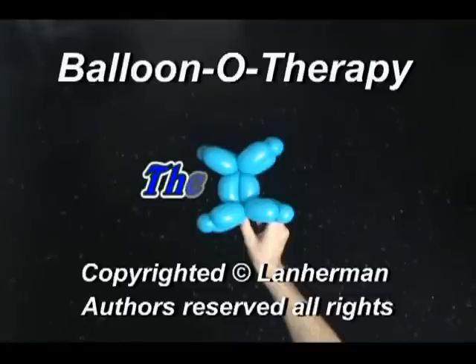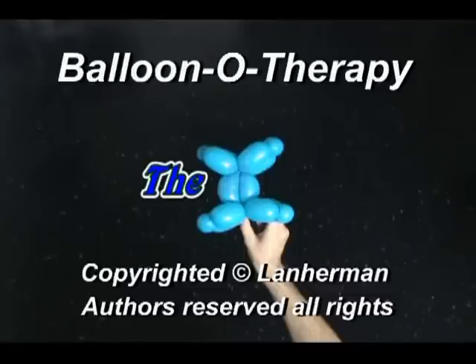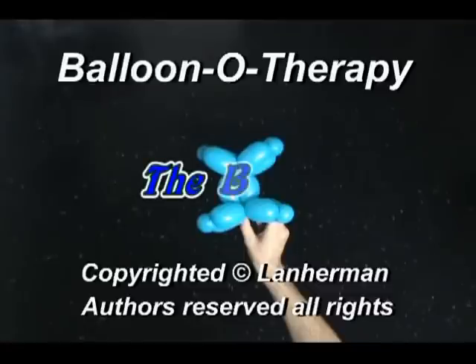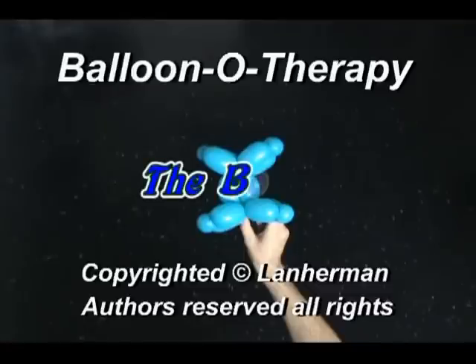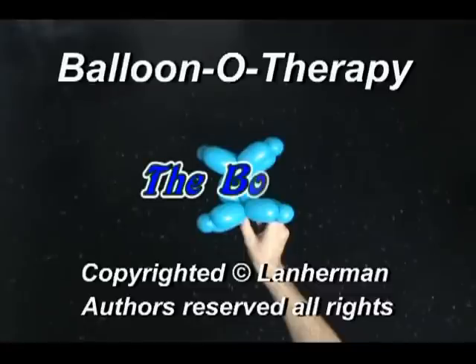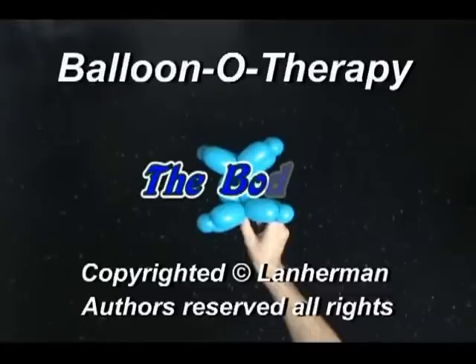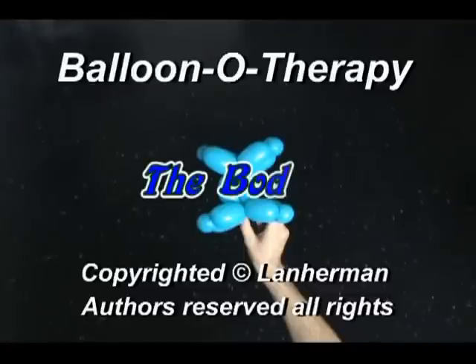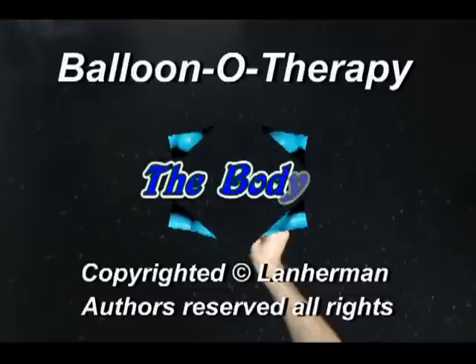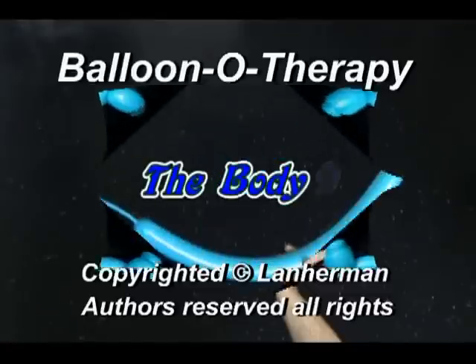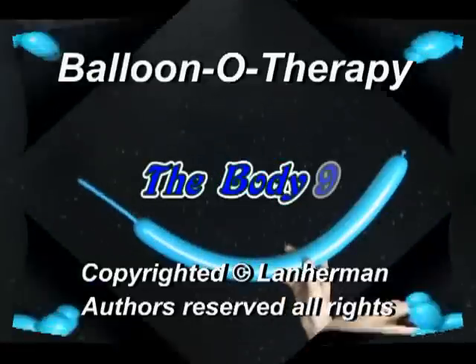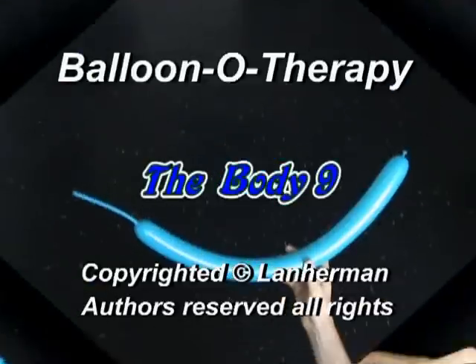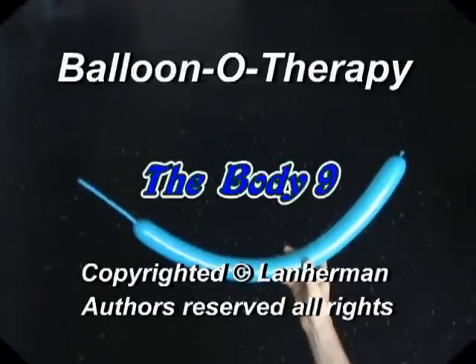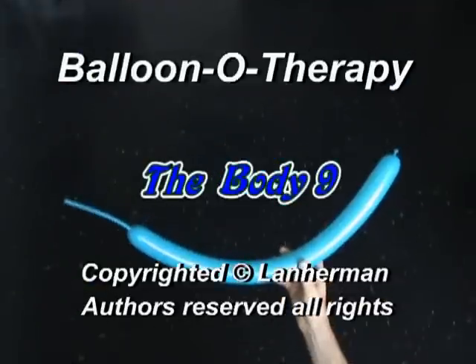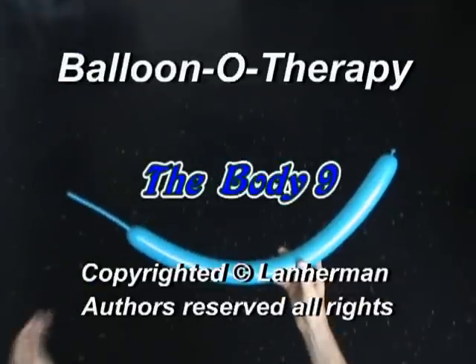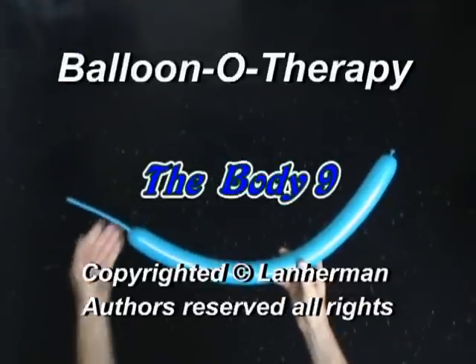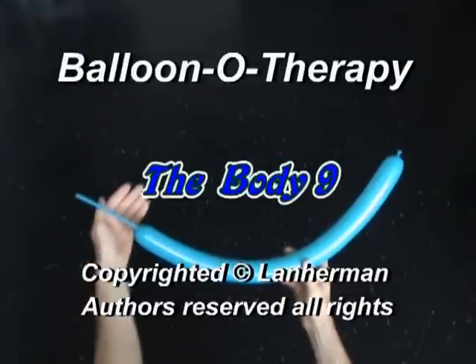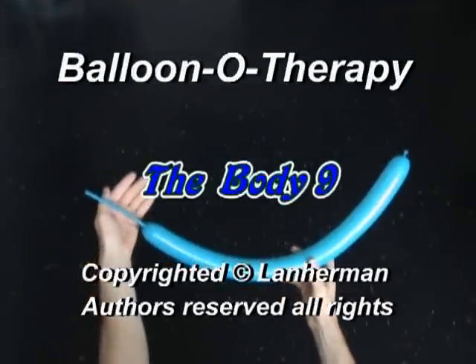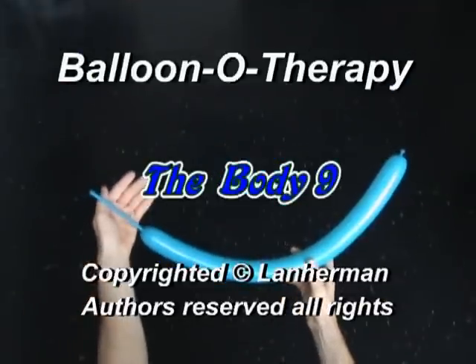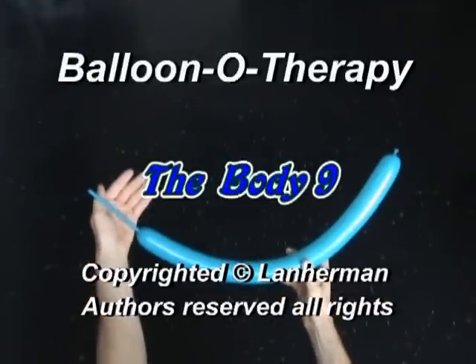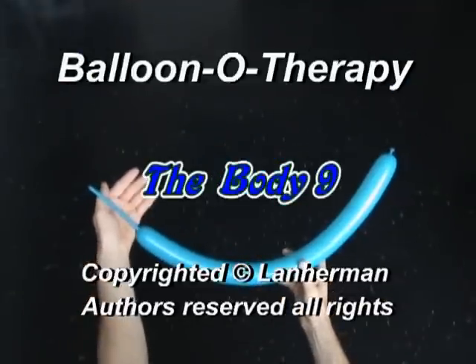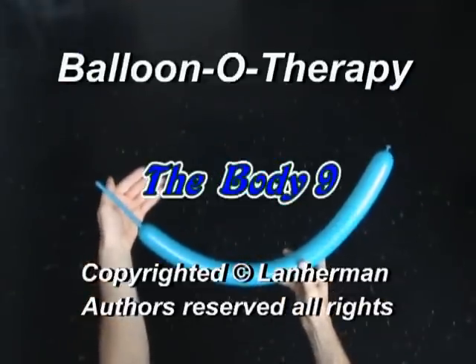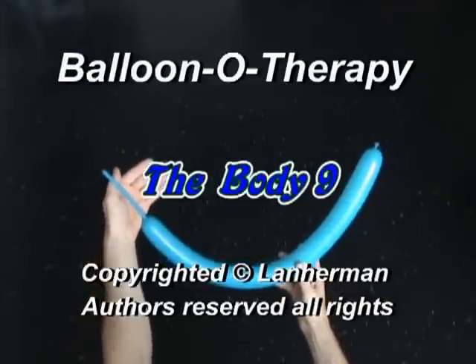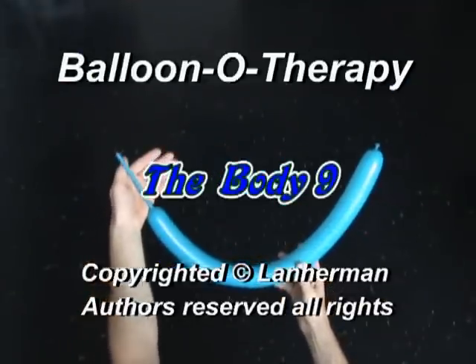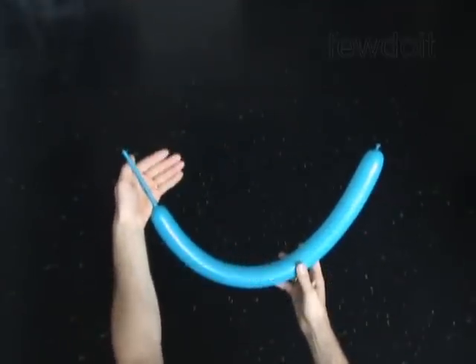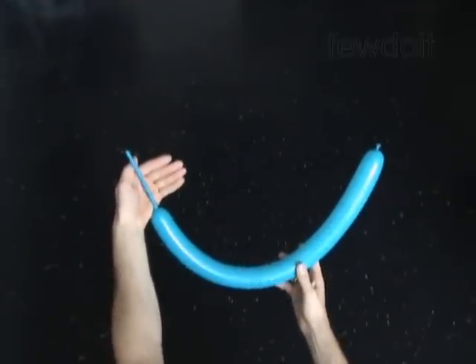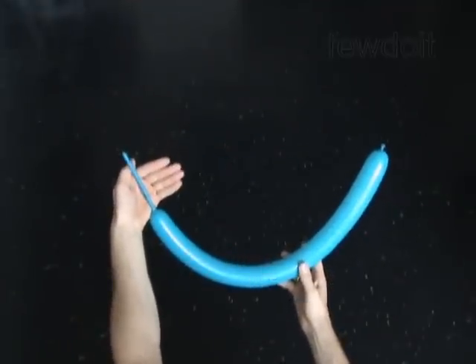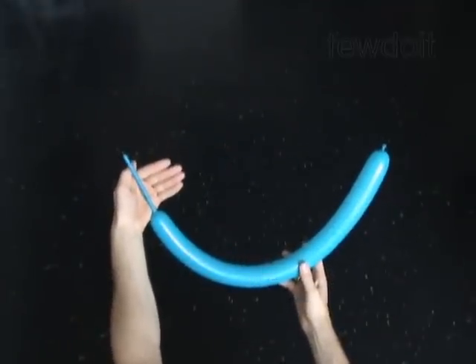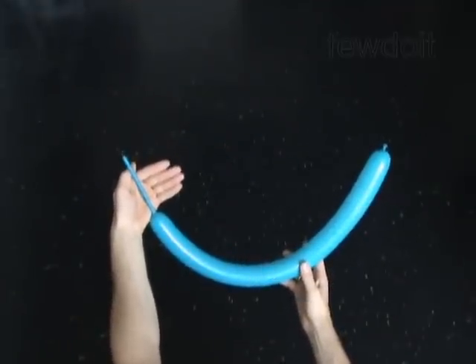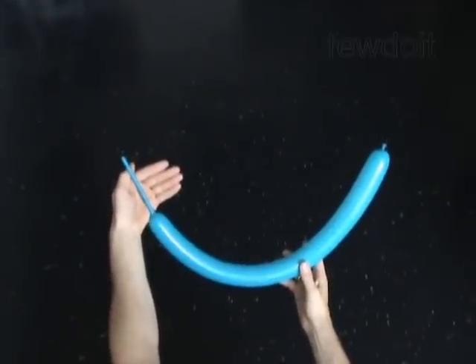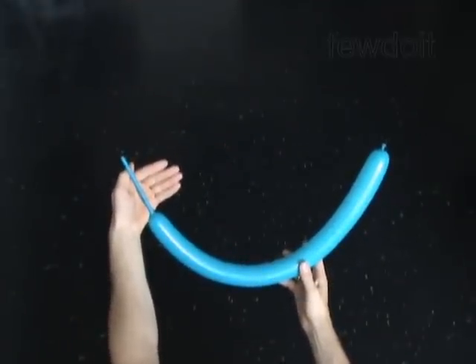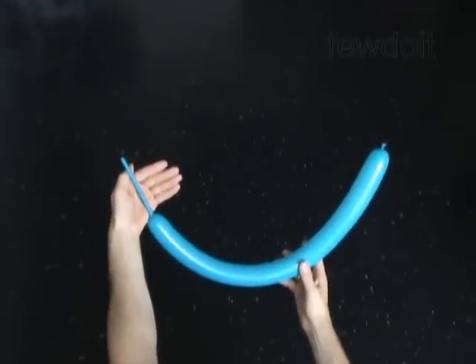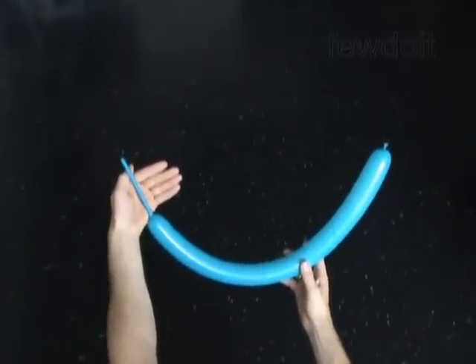Hello. We are going to make a body. Inflate a balloon leaving a five-inch flat tail.